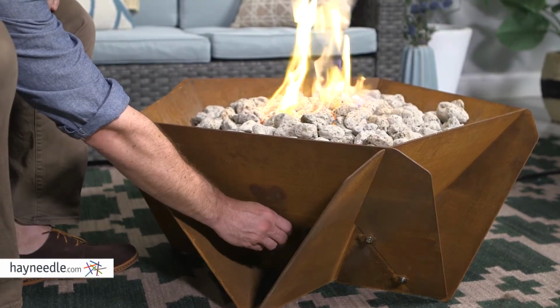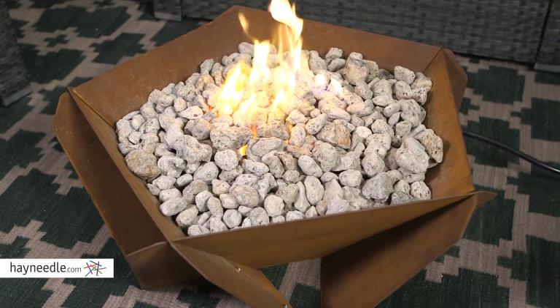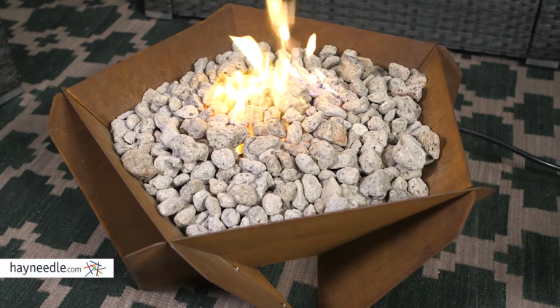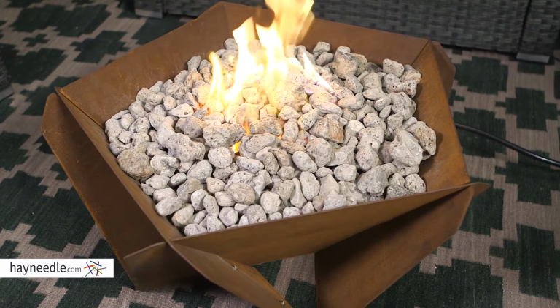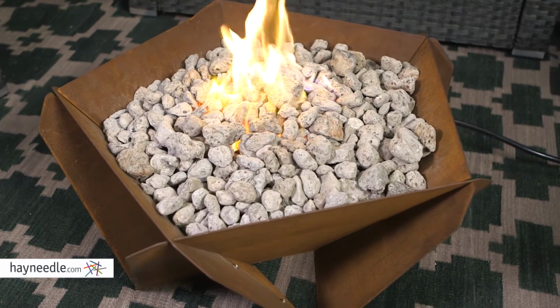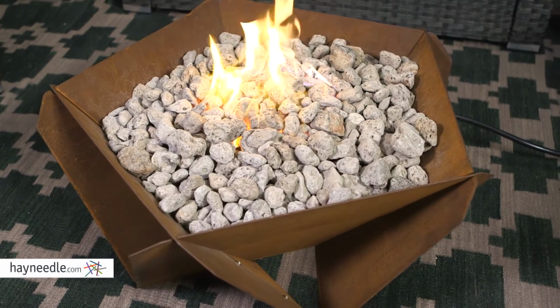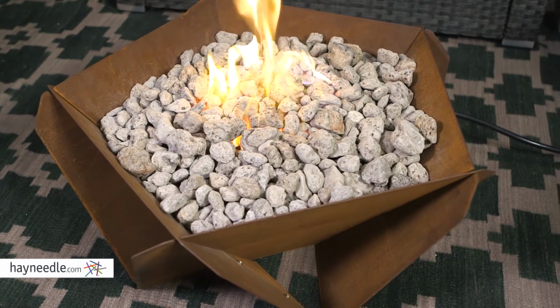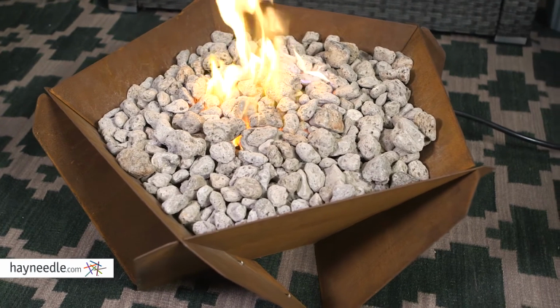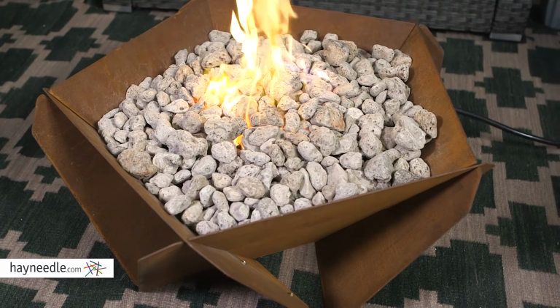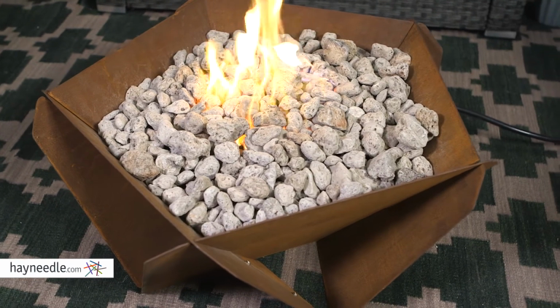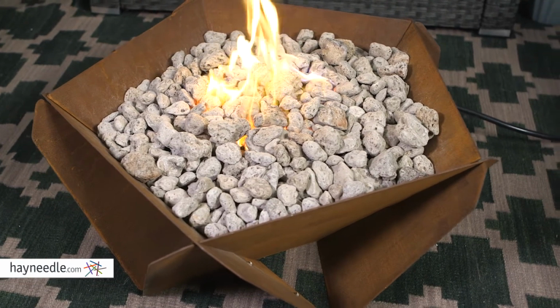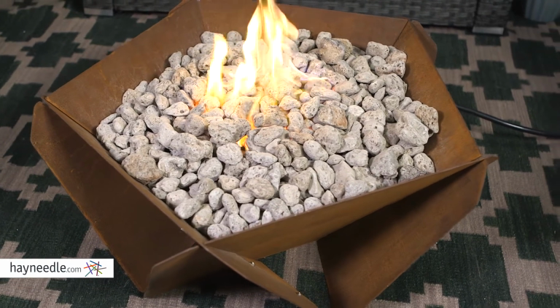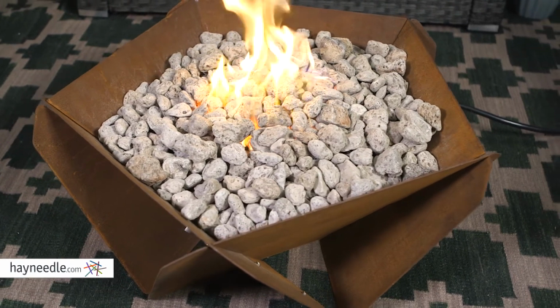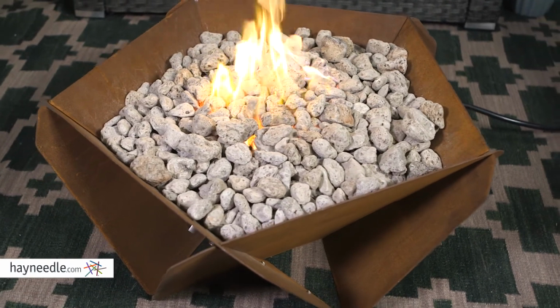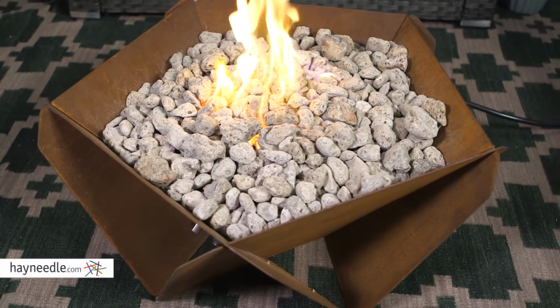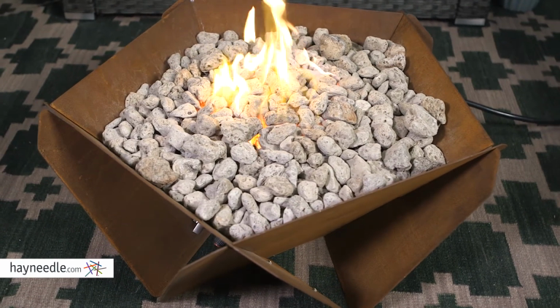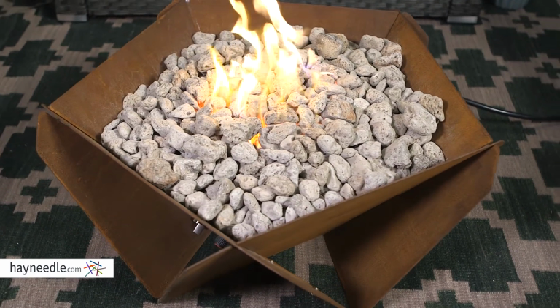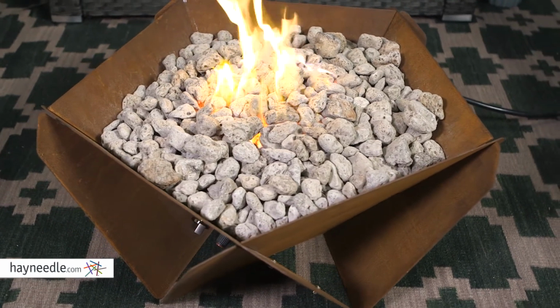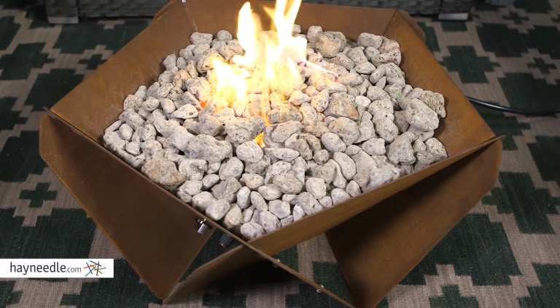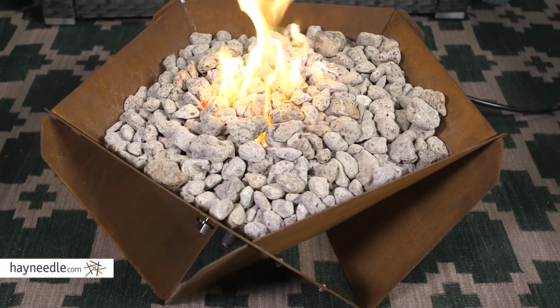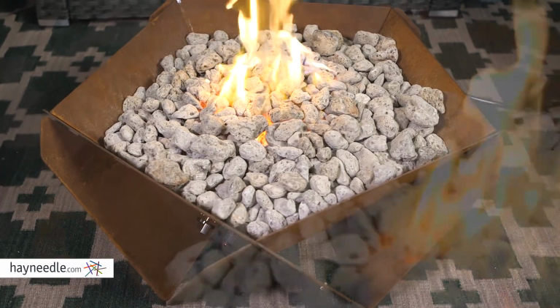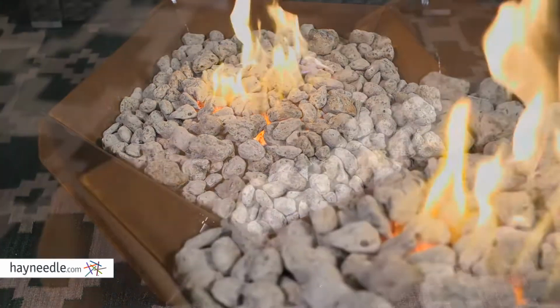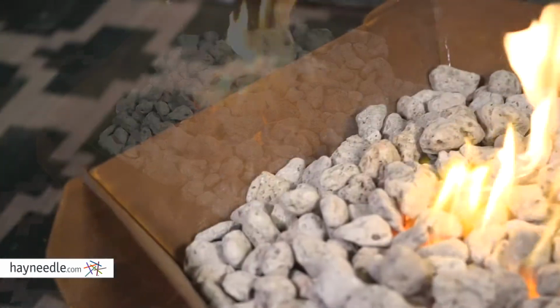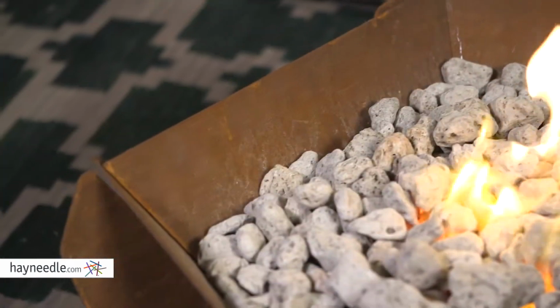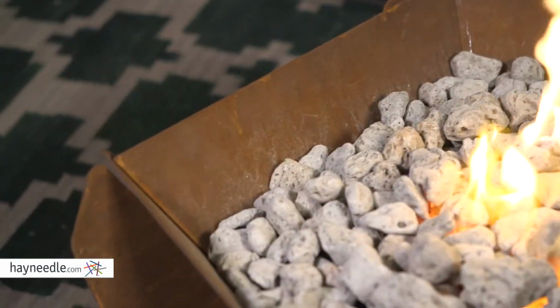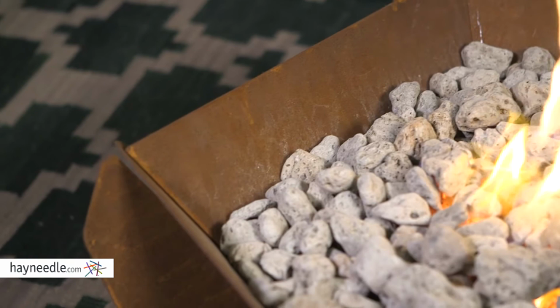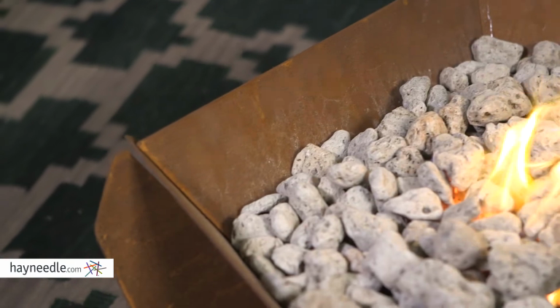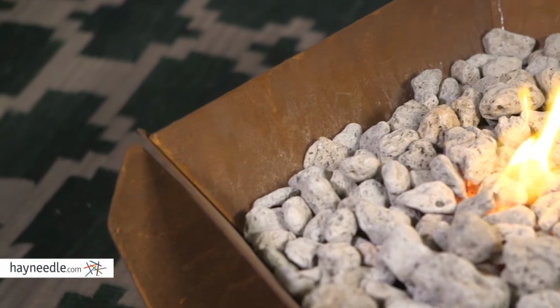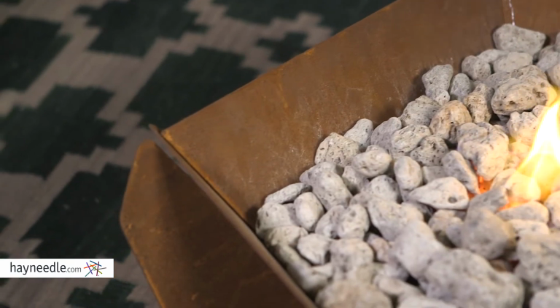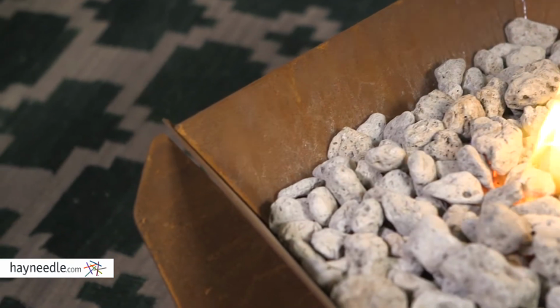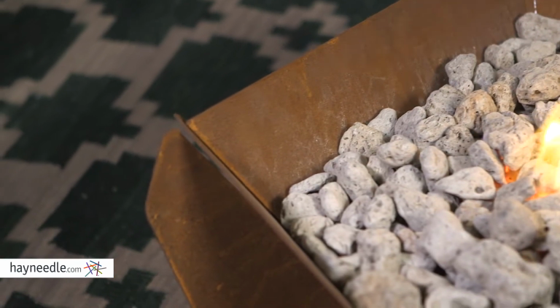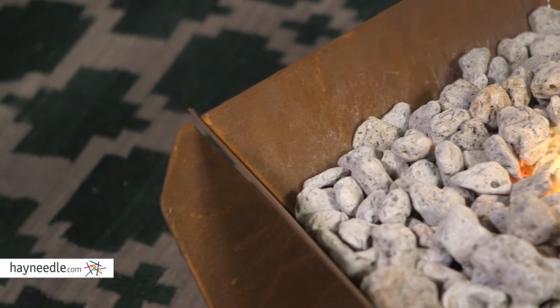The pentagon shape brings a unique style to any outdoor space, and the rust color gives it a rustic yet attractive finish.